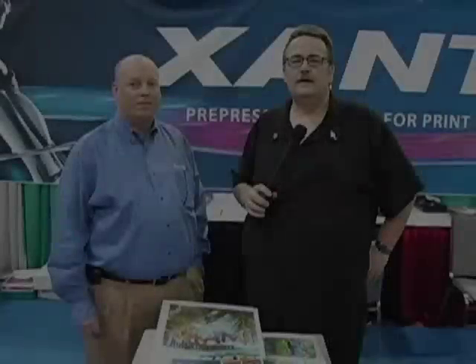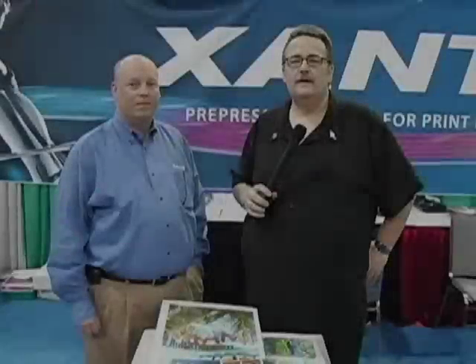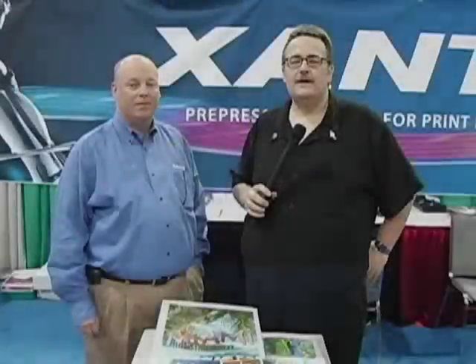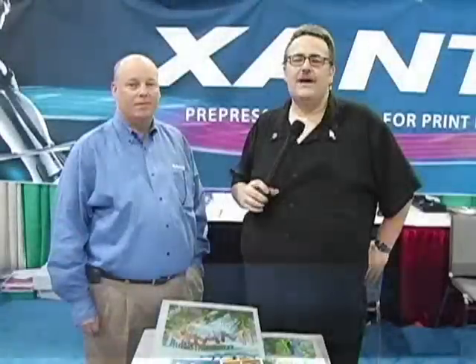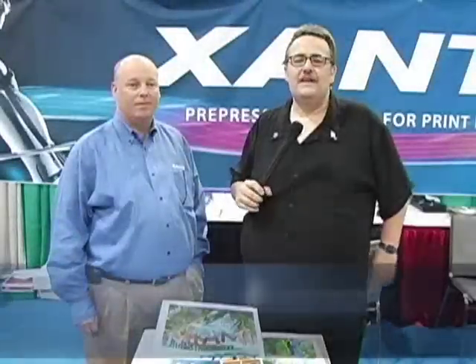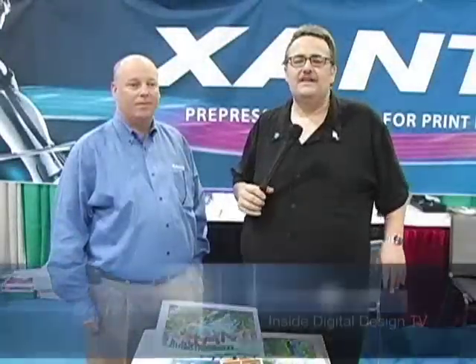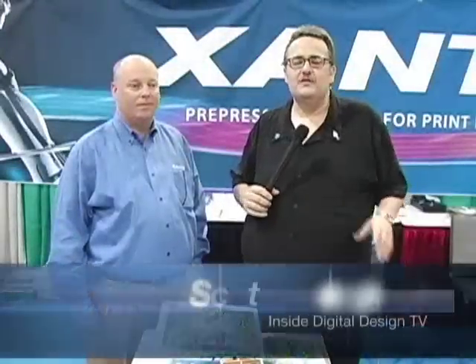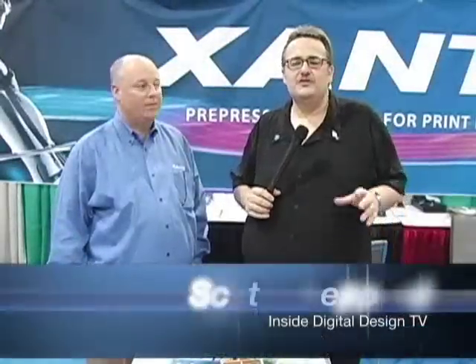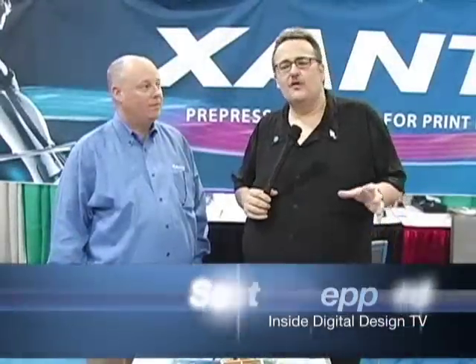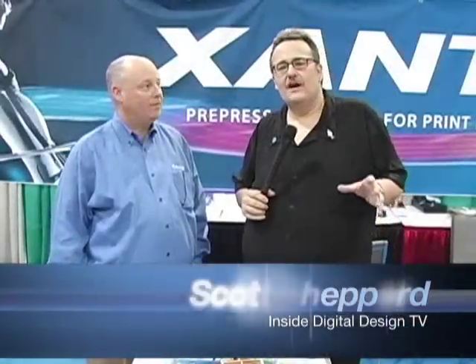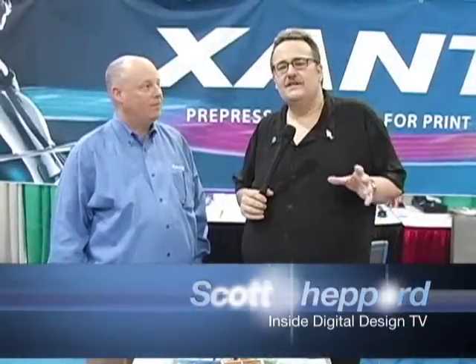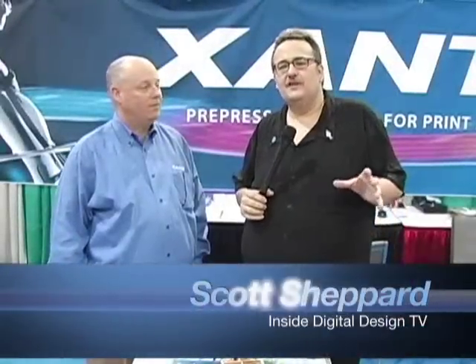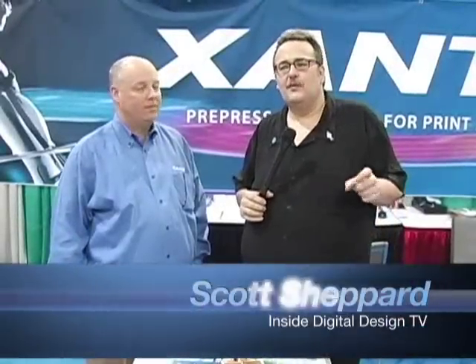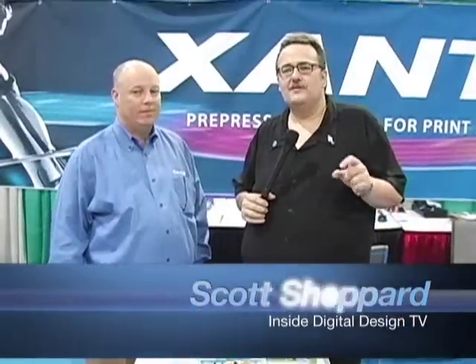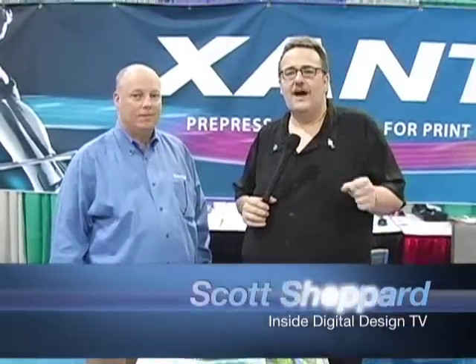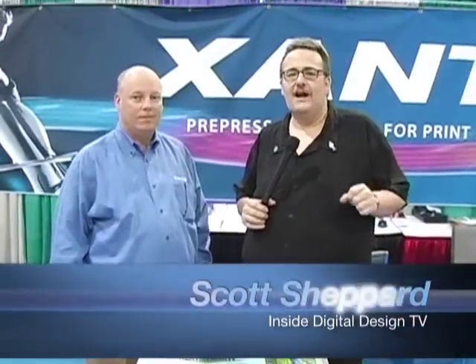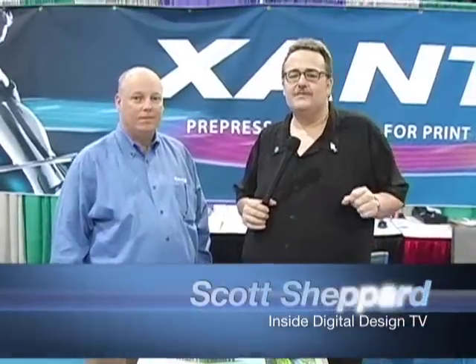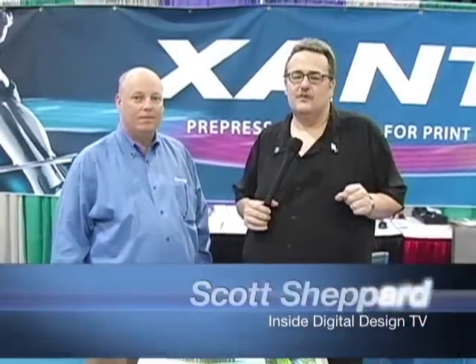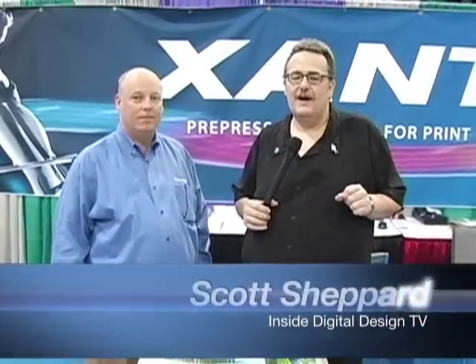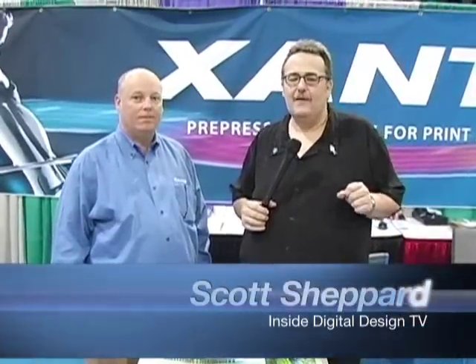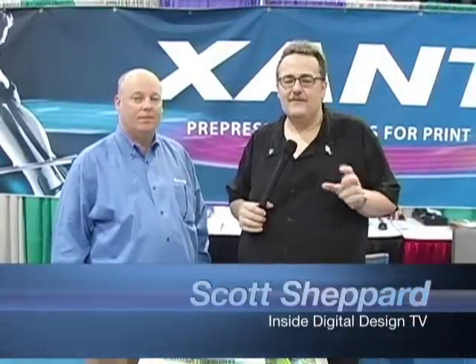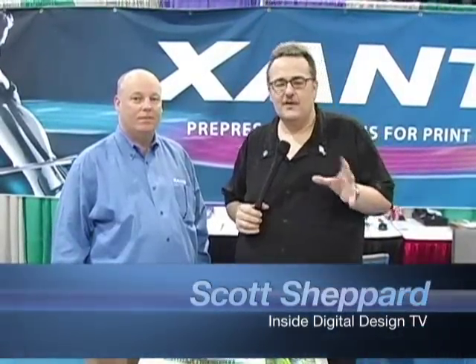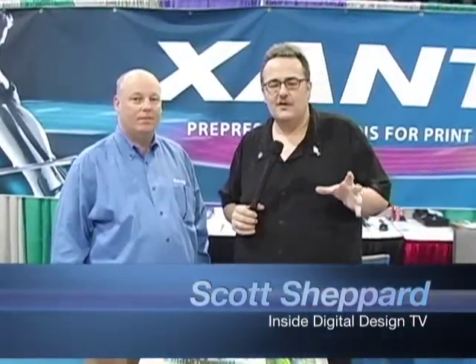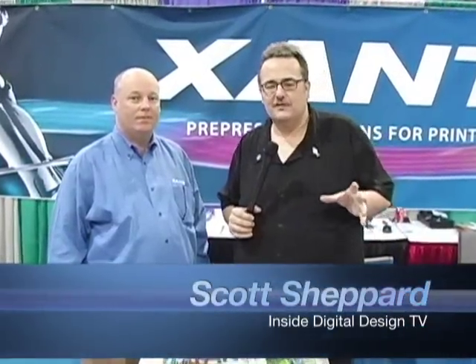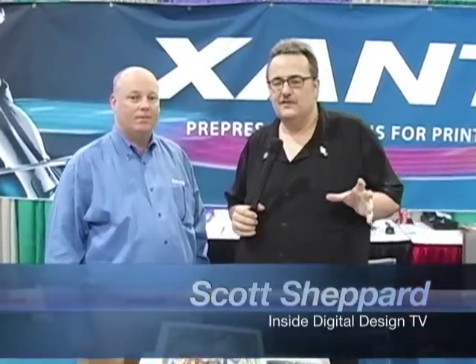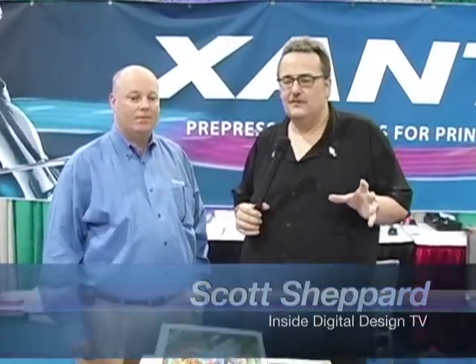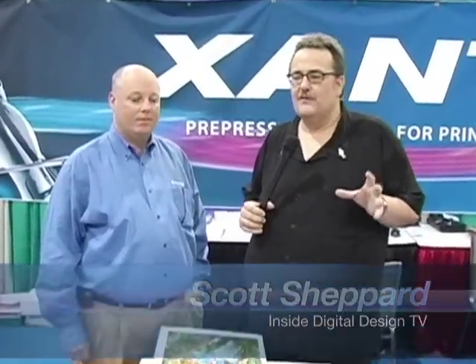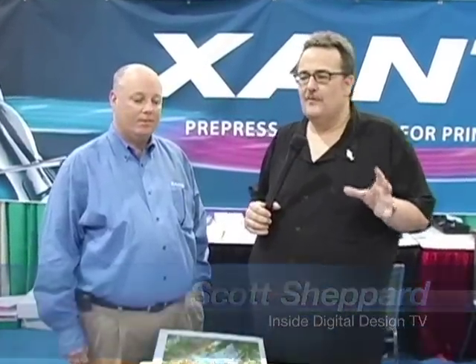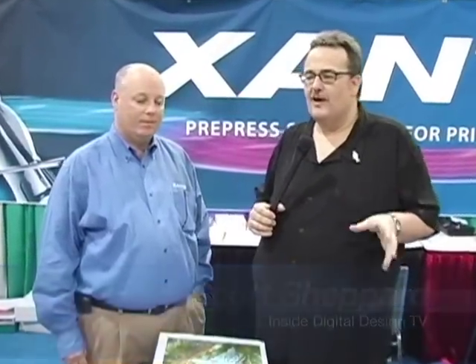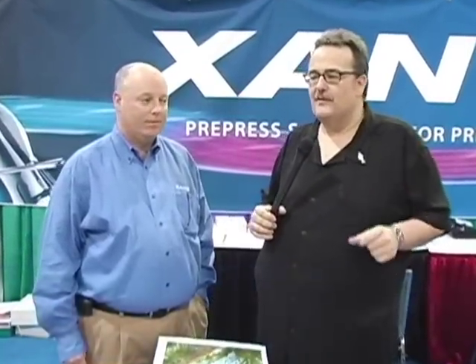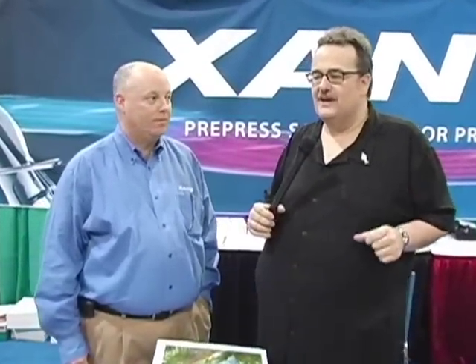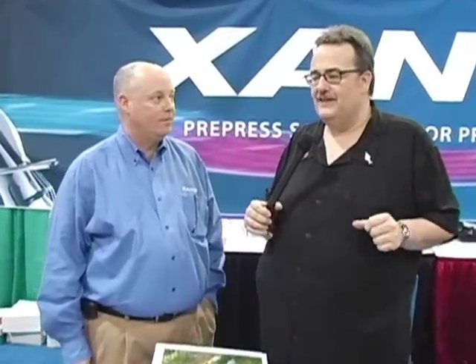Have you ever had the need to do short-run digital press right in office? Right now we have a very cool solution. We're here with Mark from Xante.